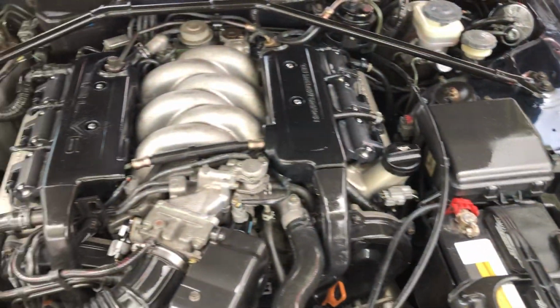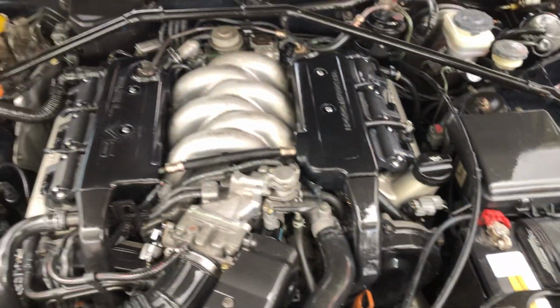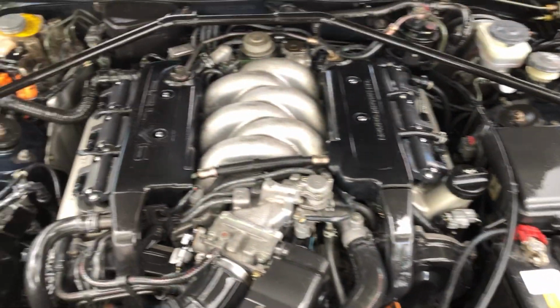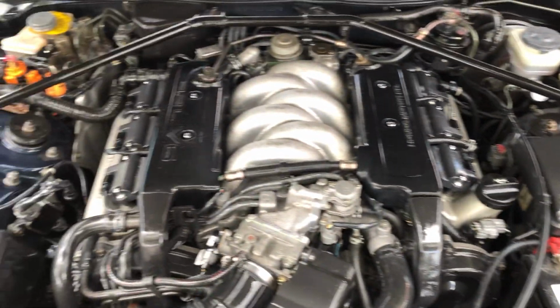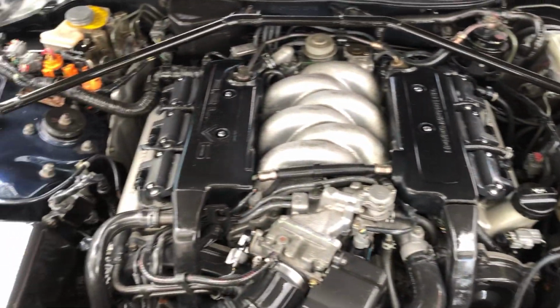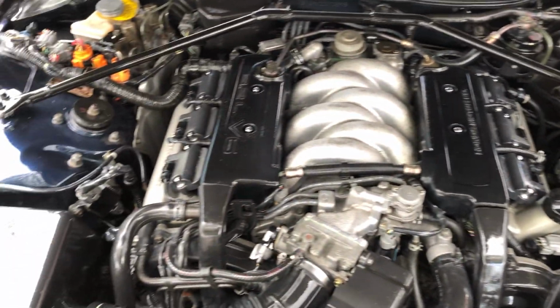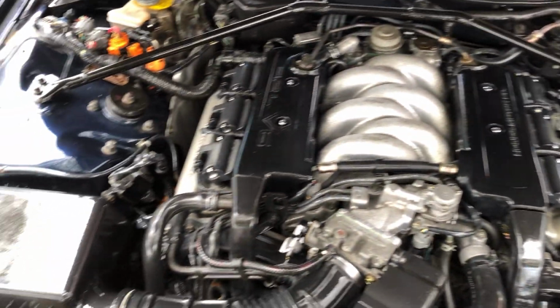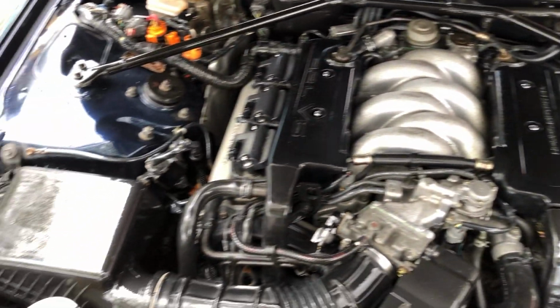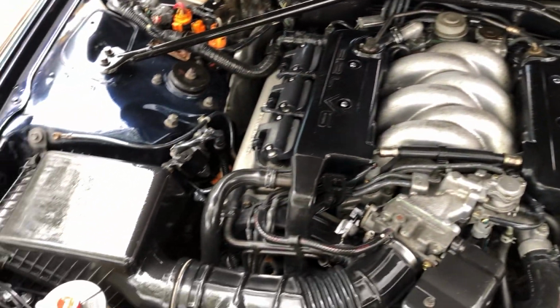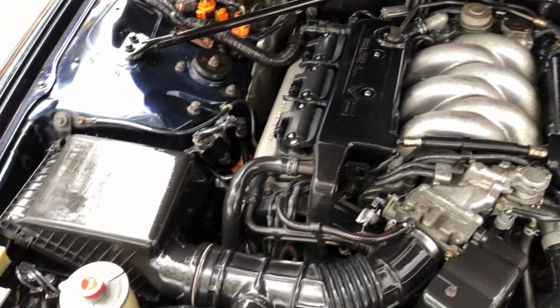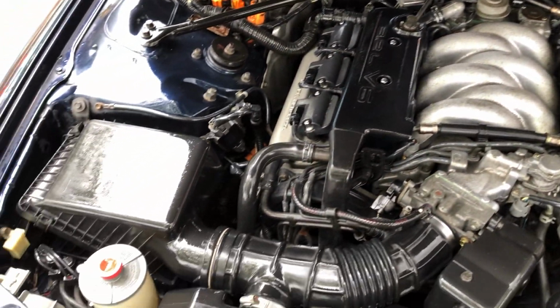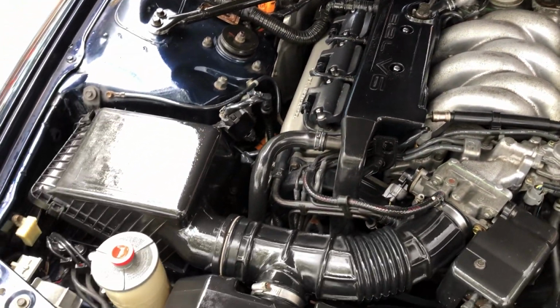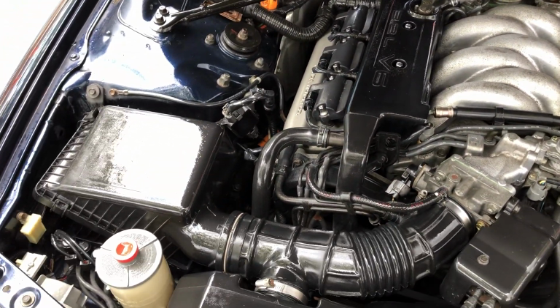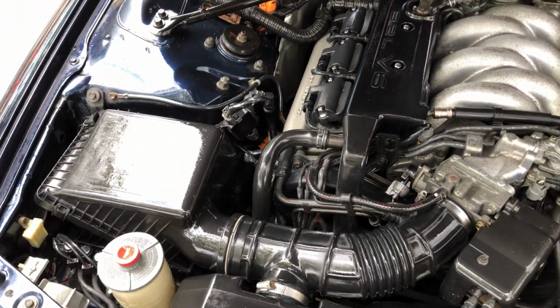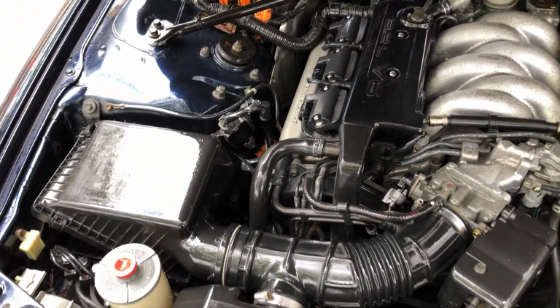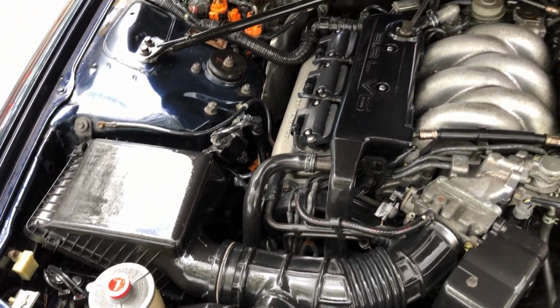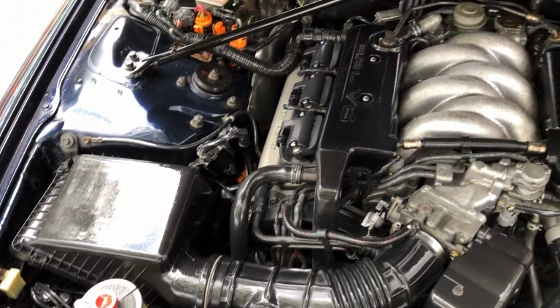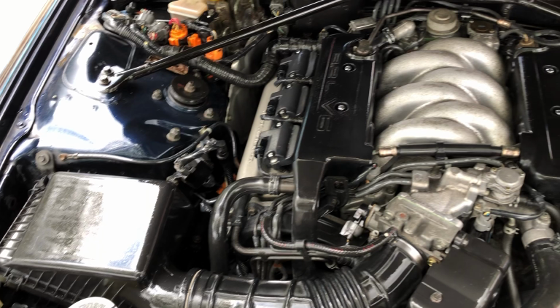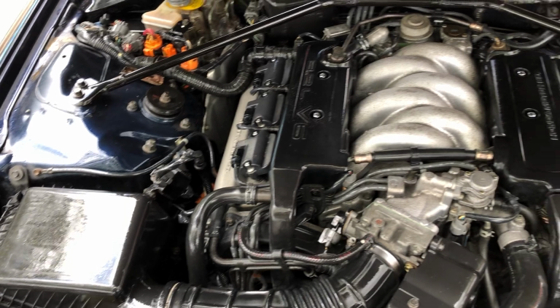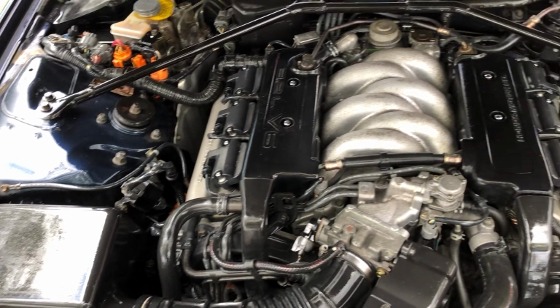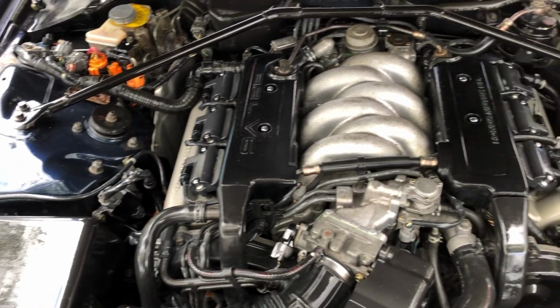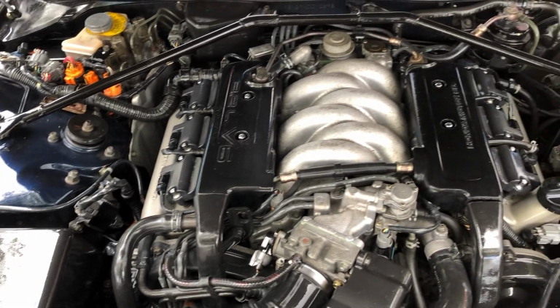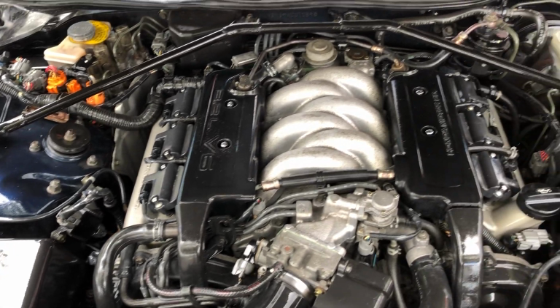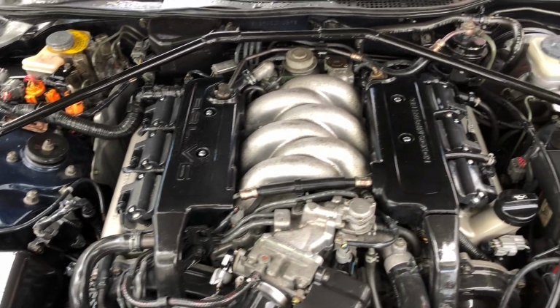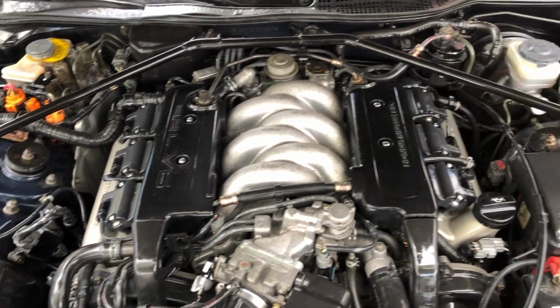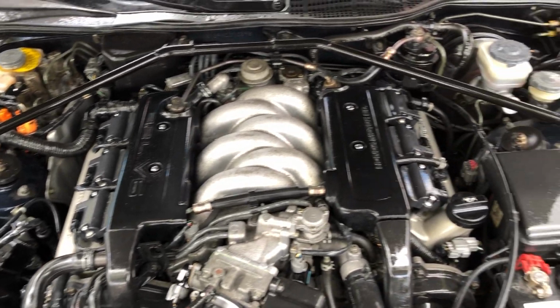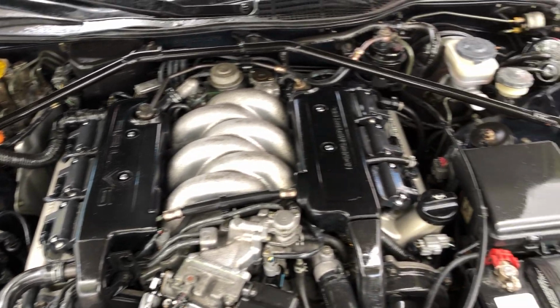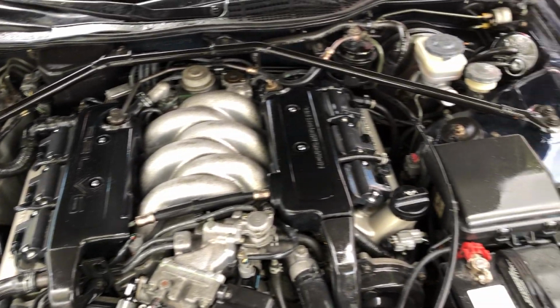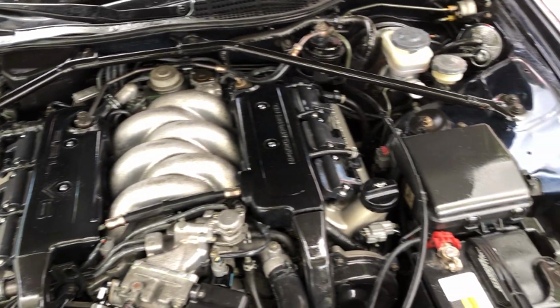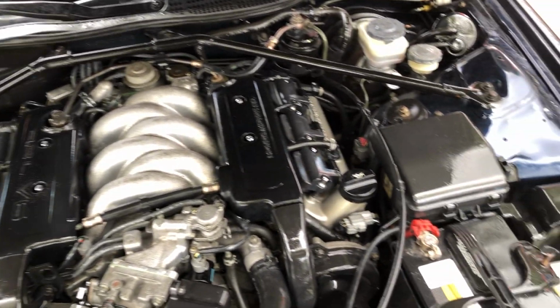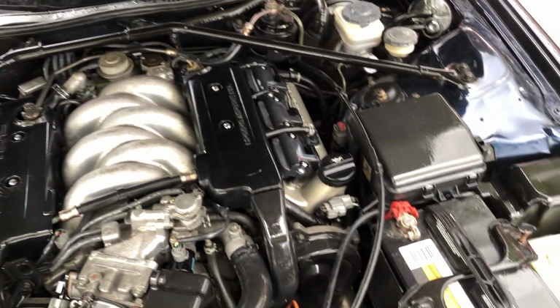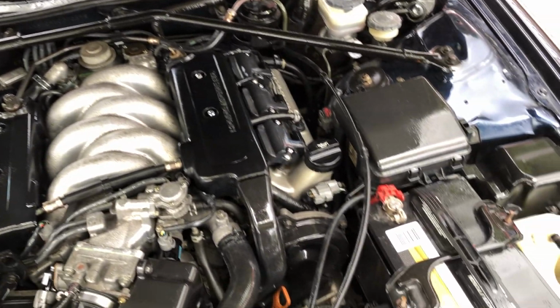Great running 3.2 Honda motor, all stock and original.